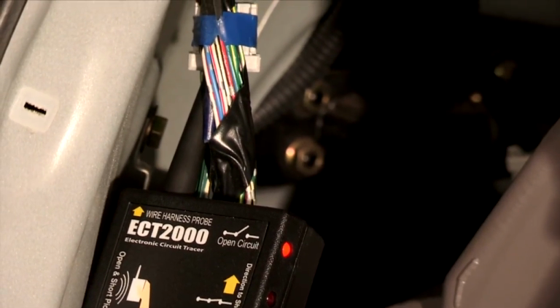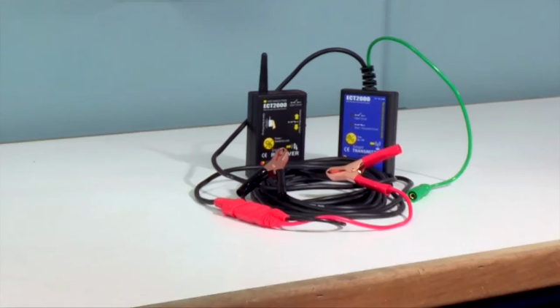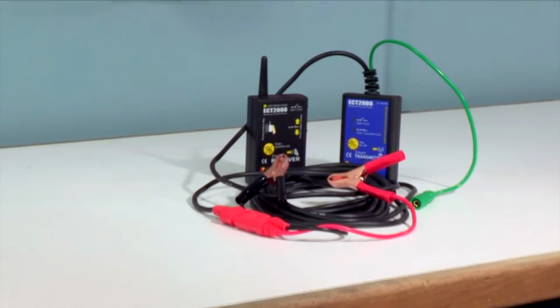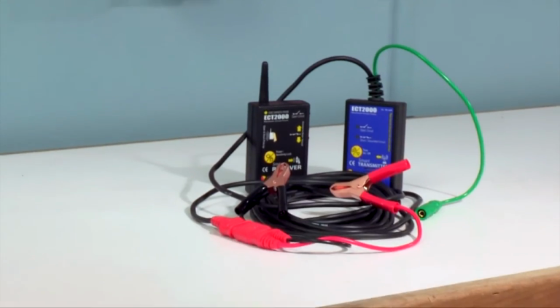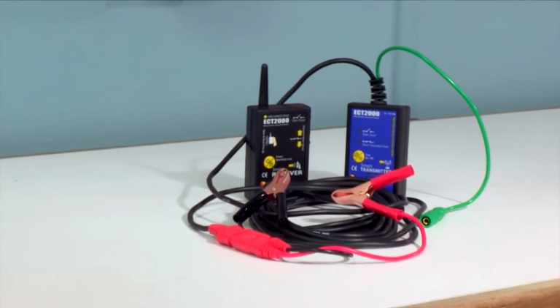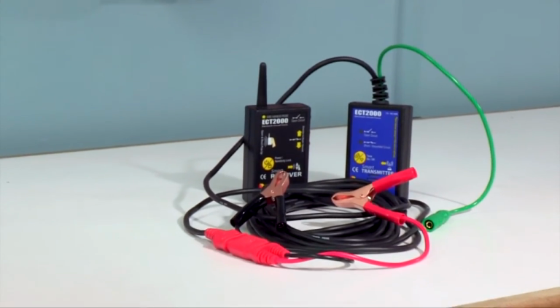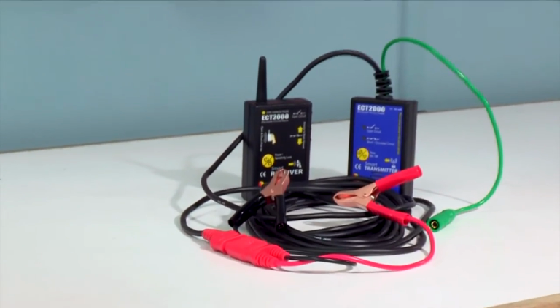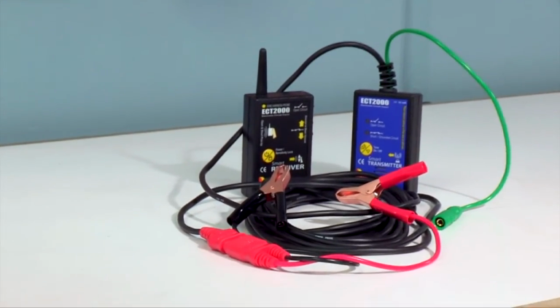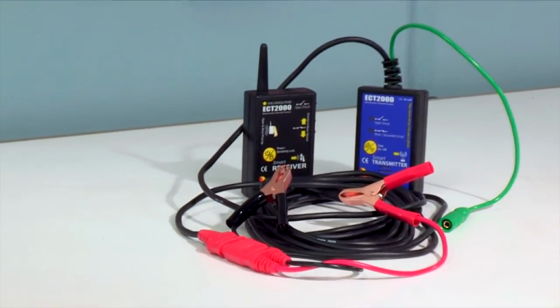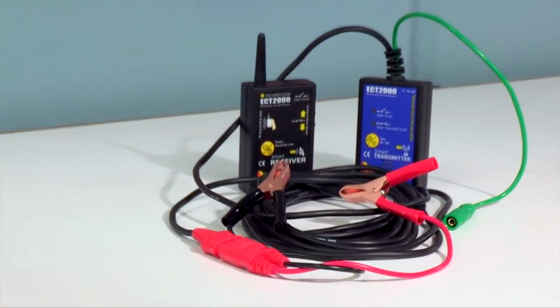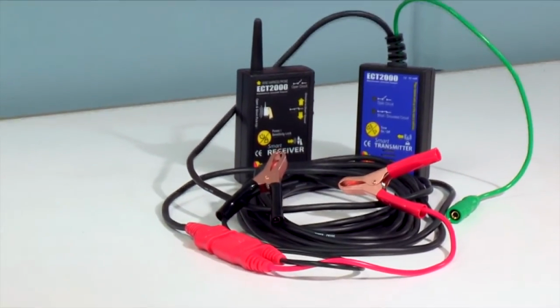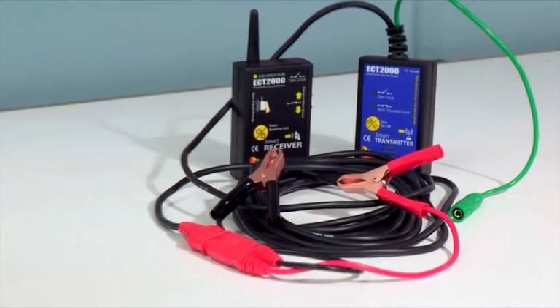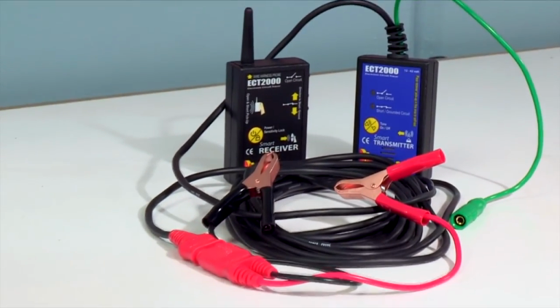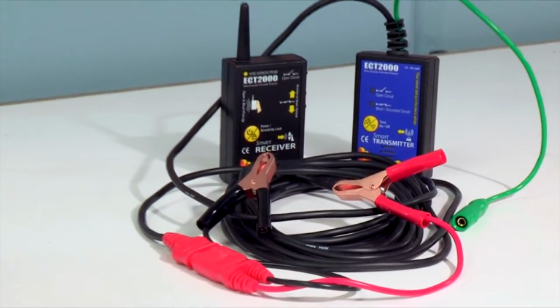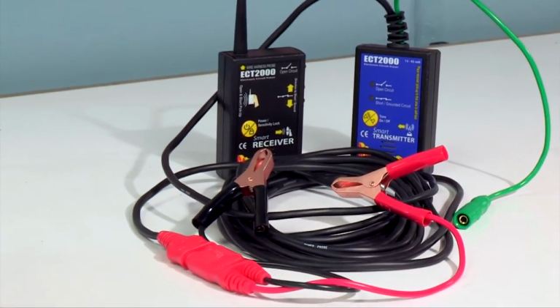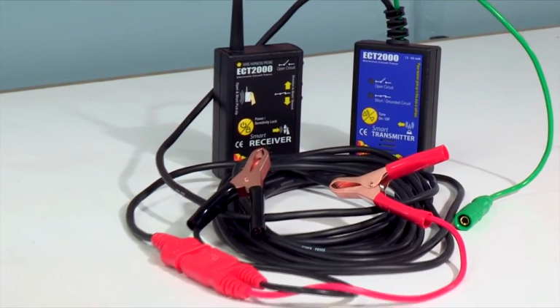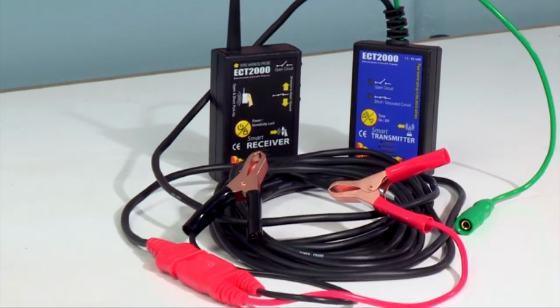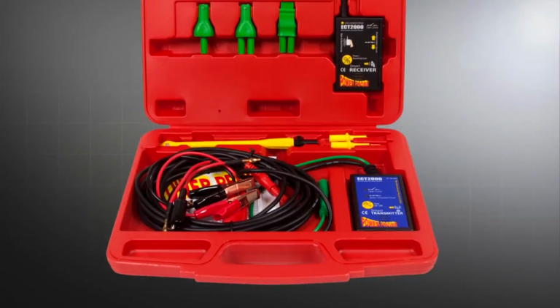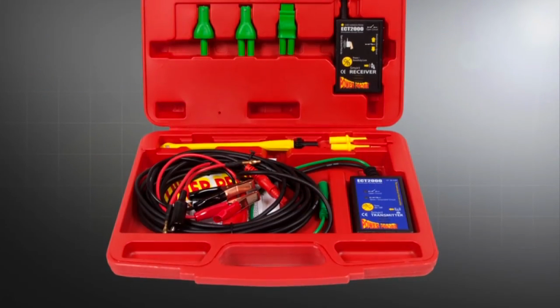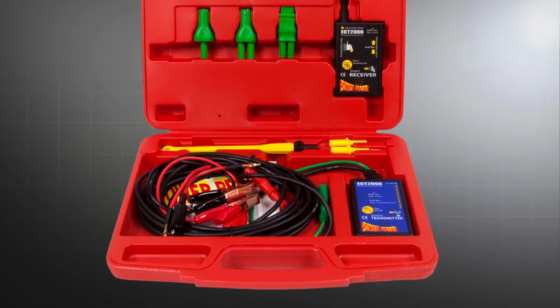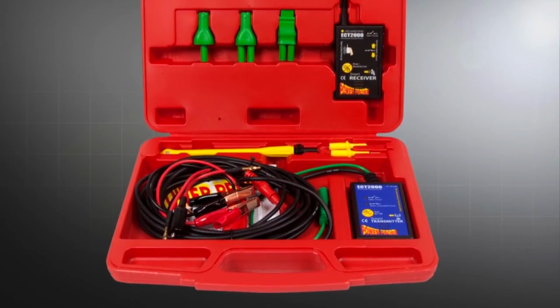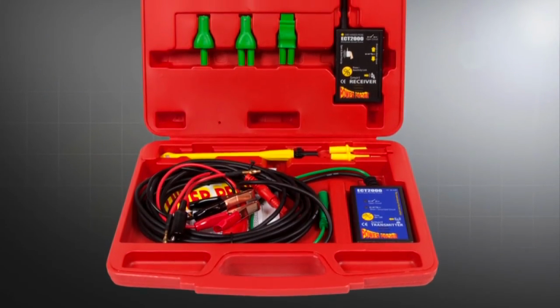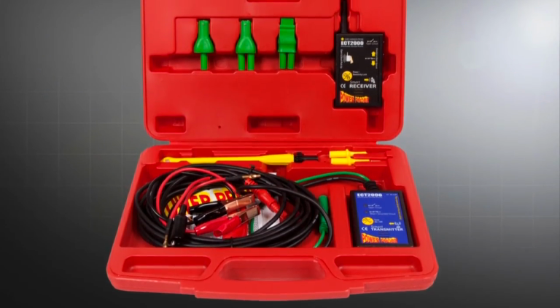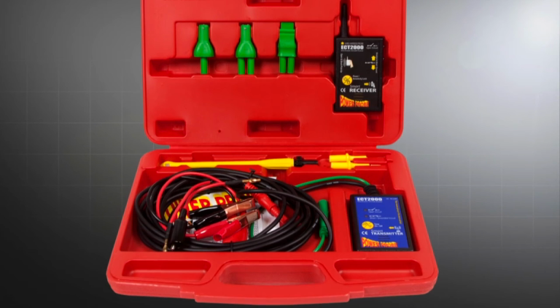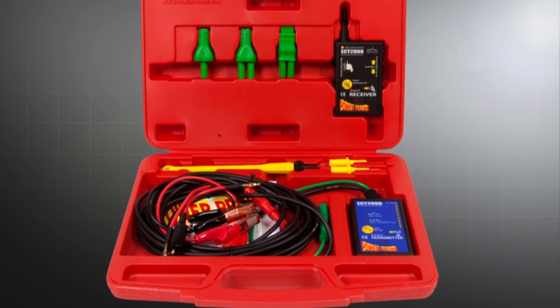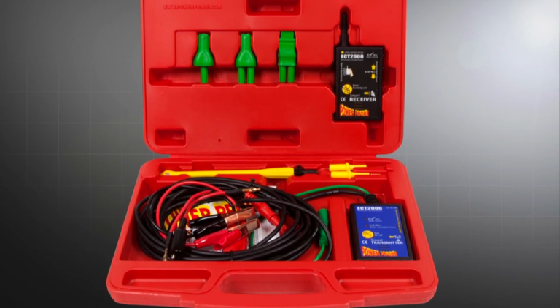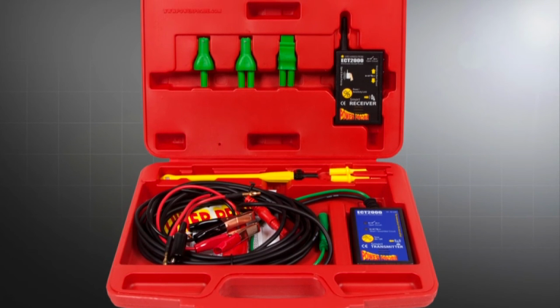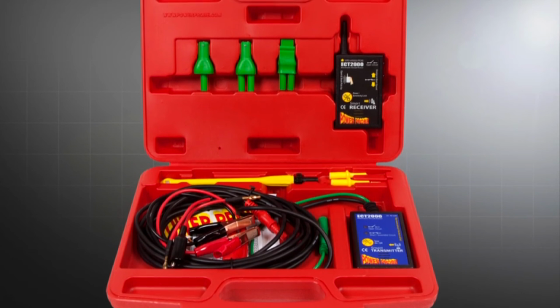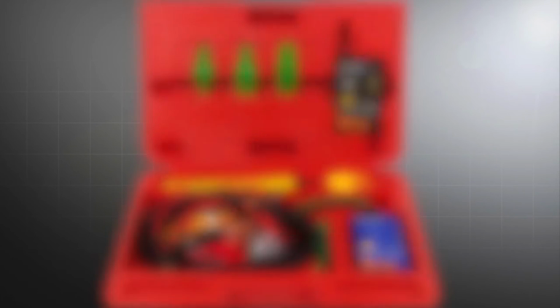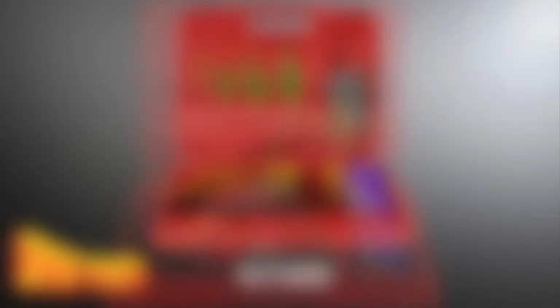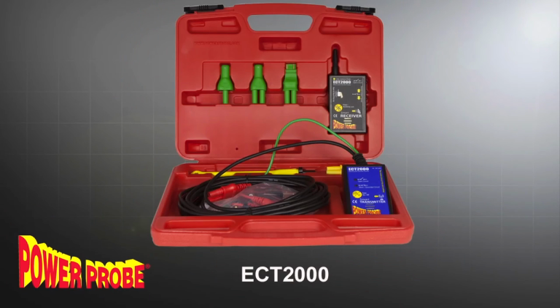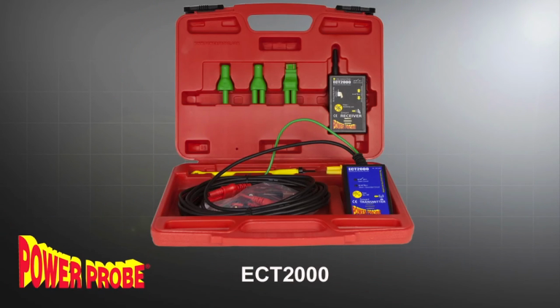With the ECT-2000 short and open circuit tracer, now you can find a short or open circuit like a pro.